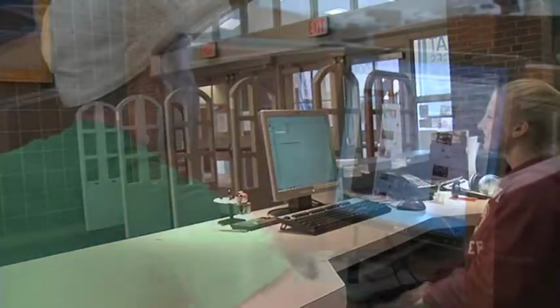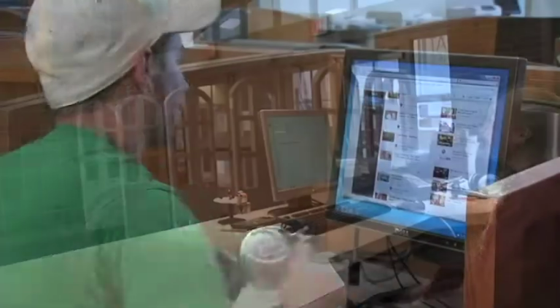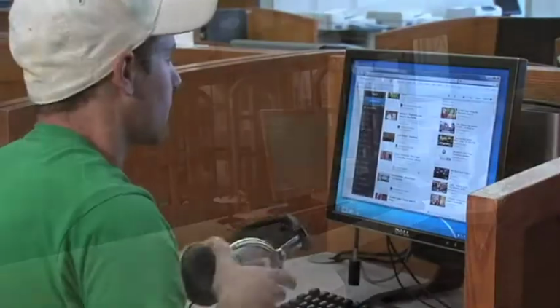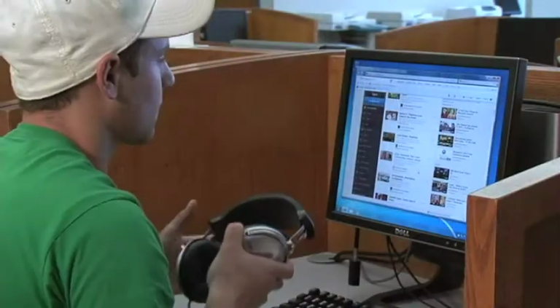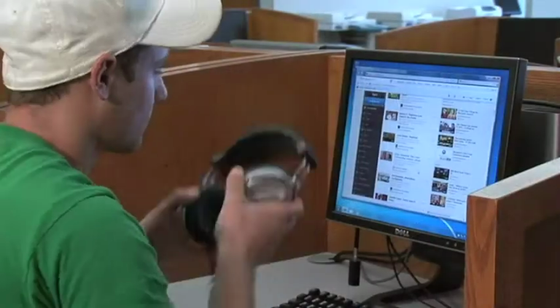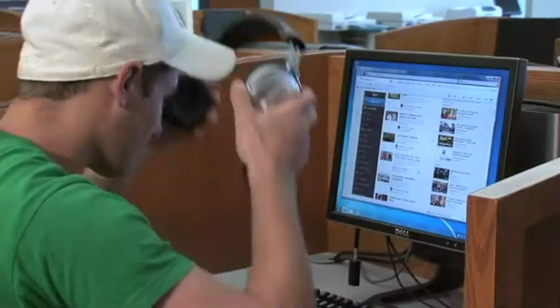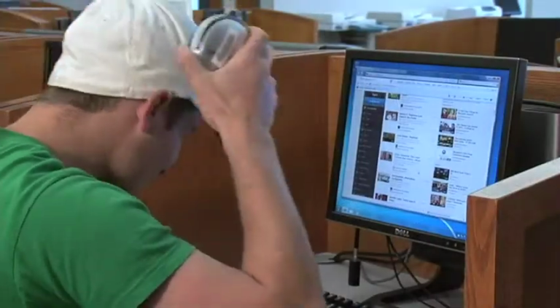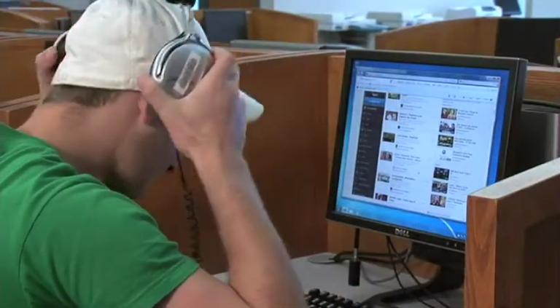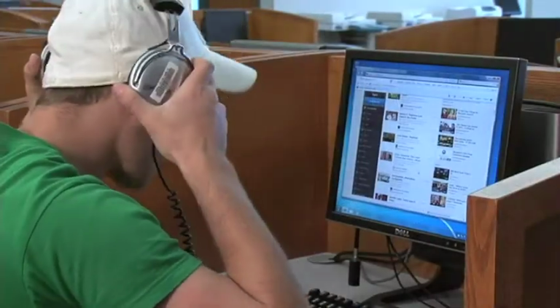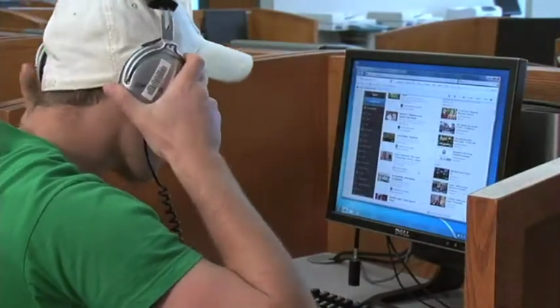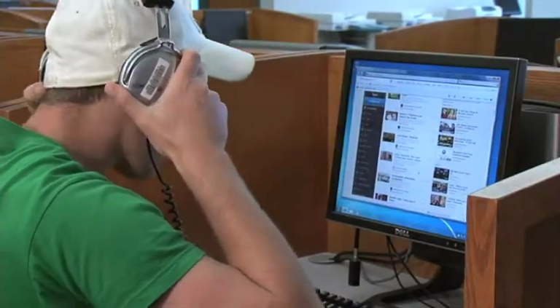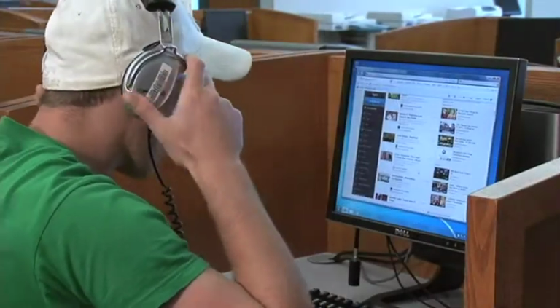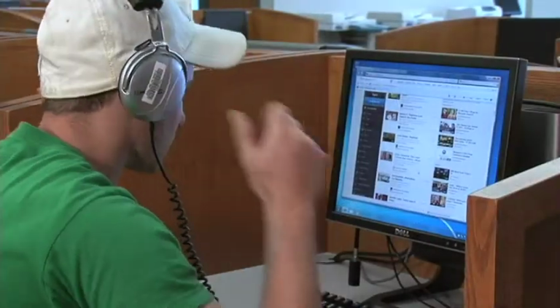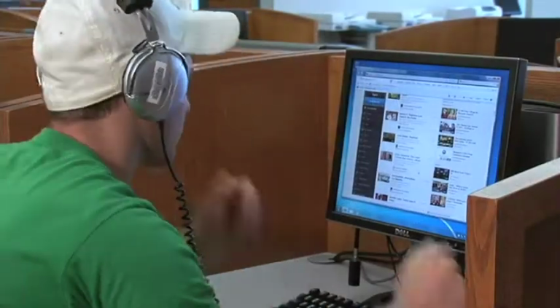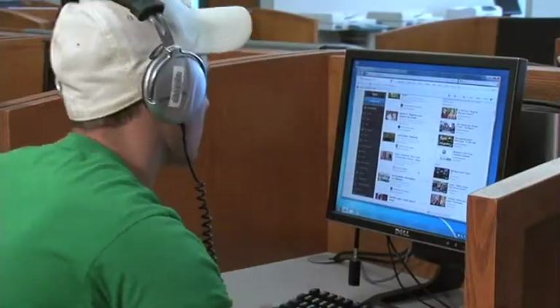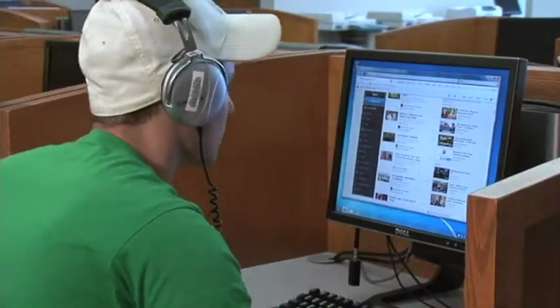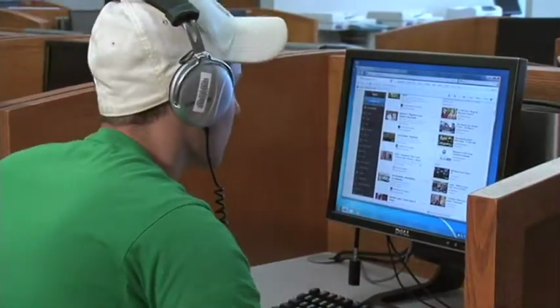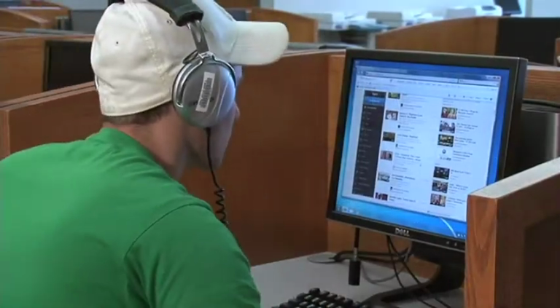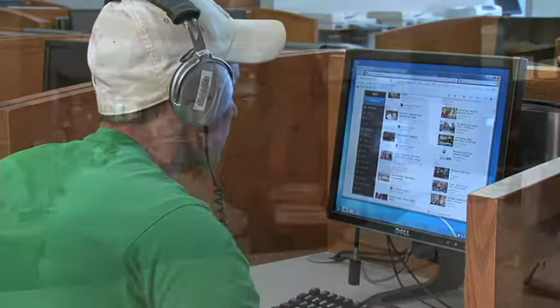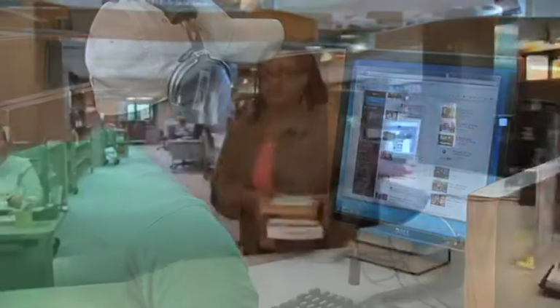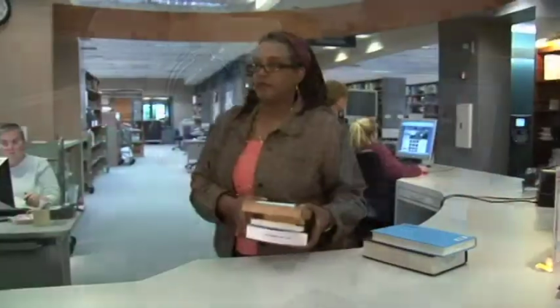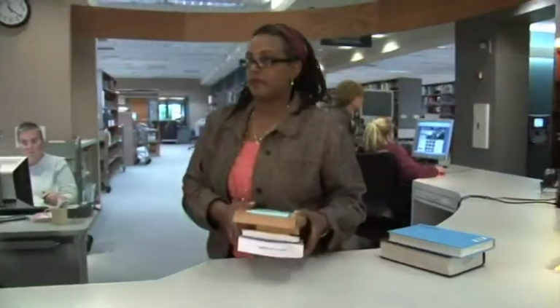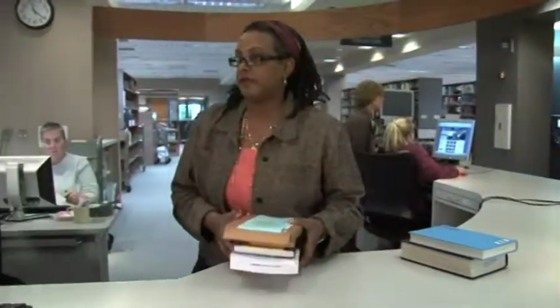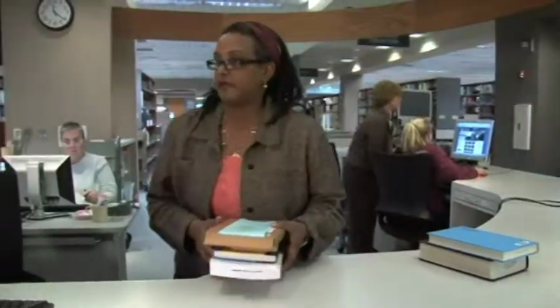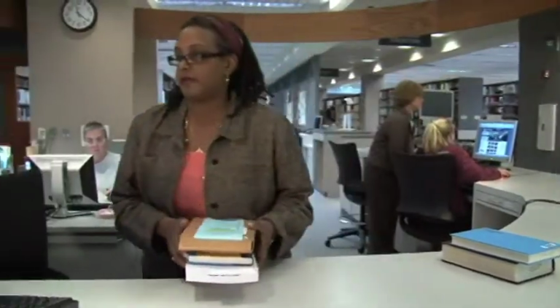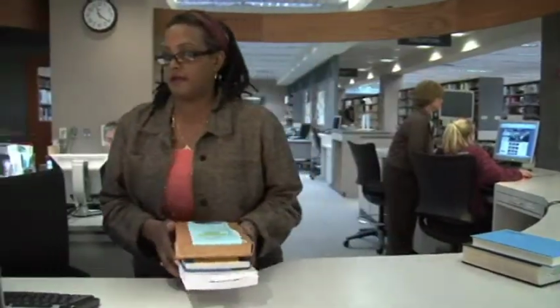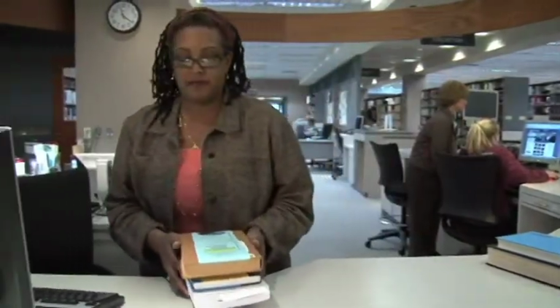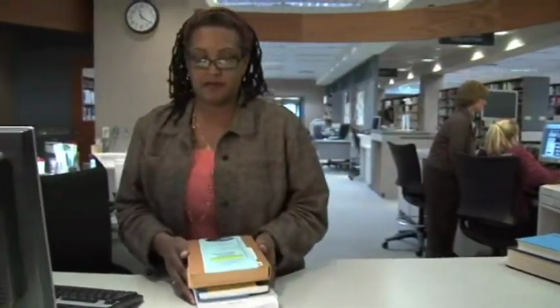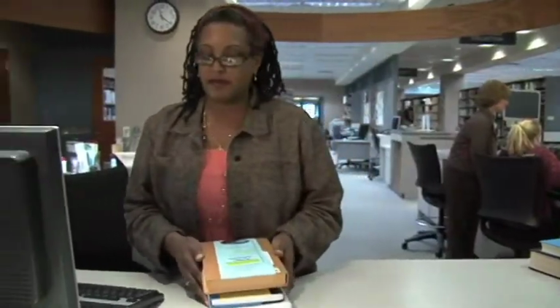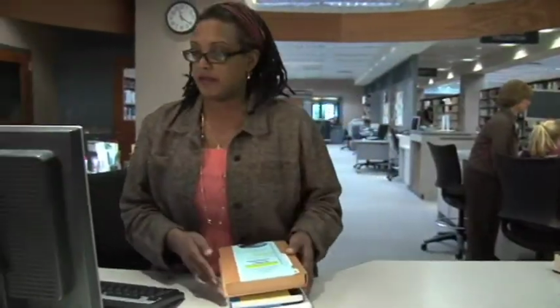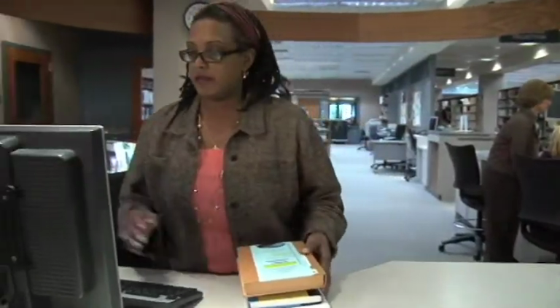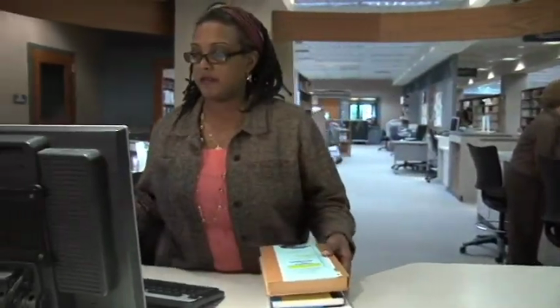You can check out headphones at the circulation desk. This is also where you pick up books on hold and course reserve books.